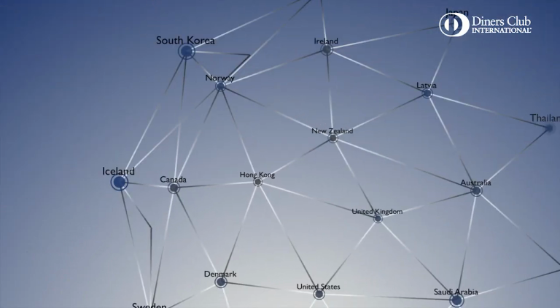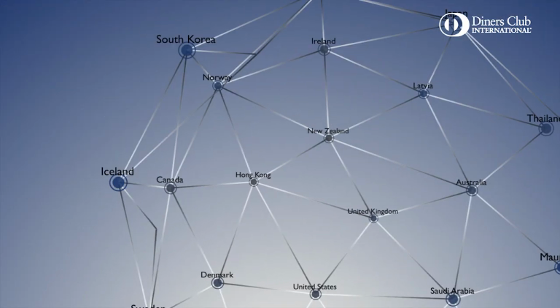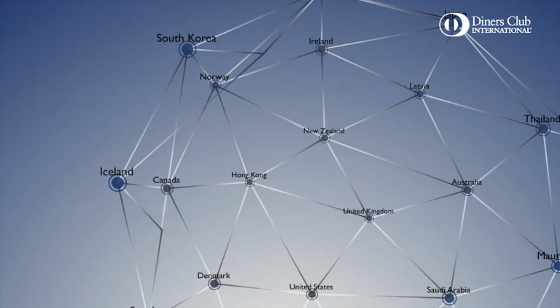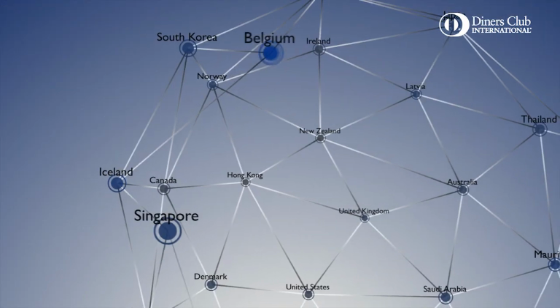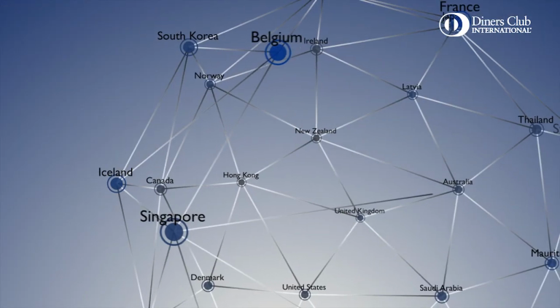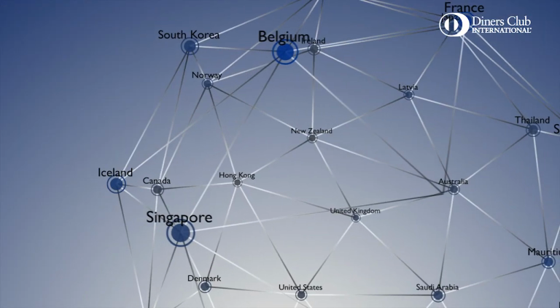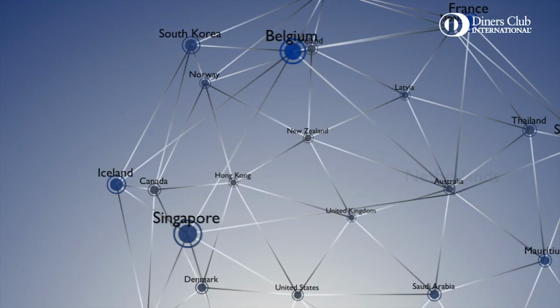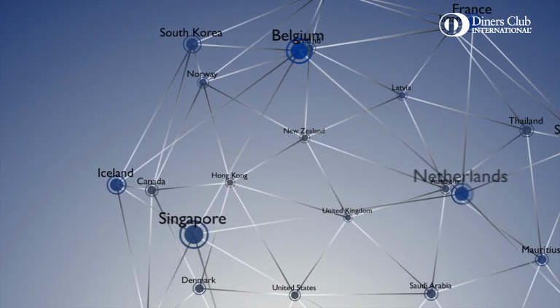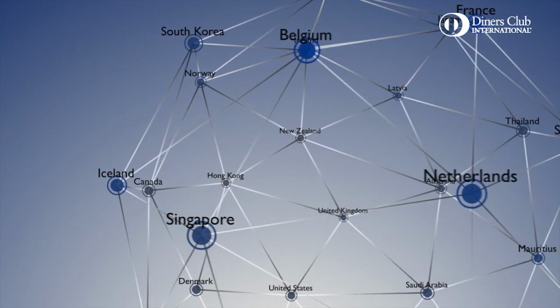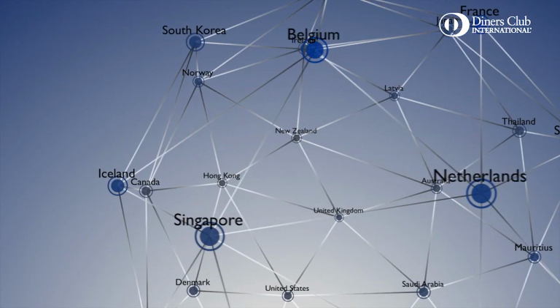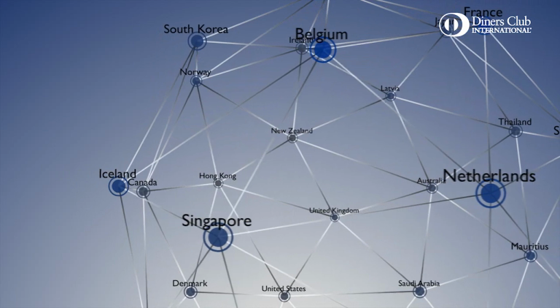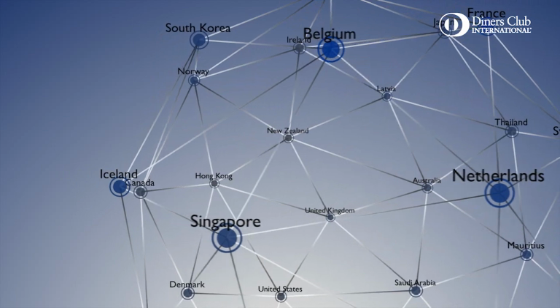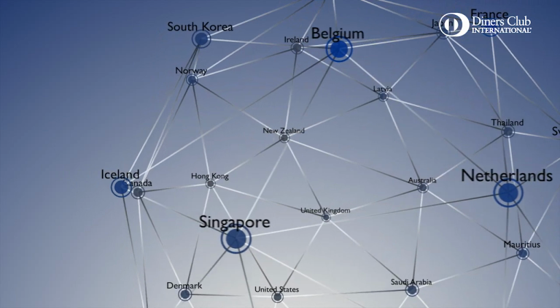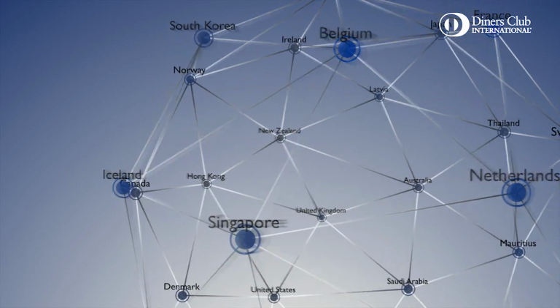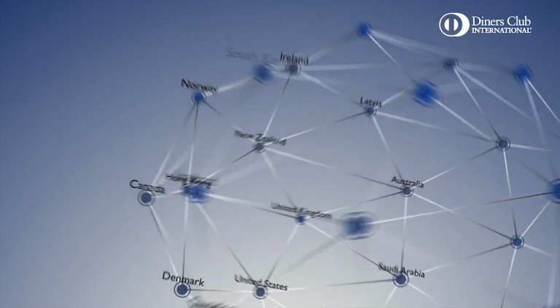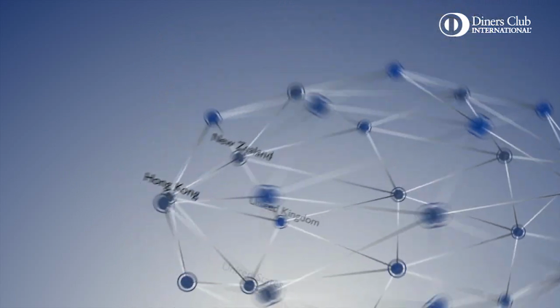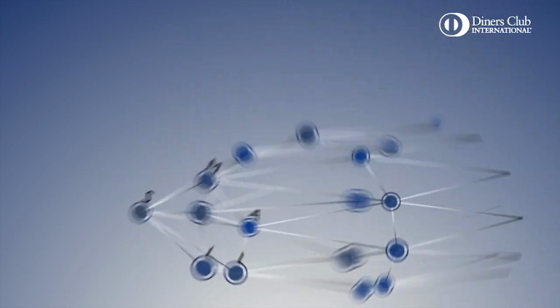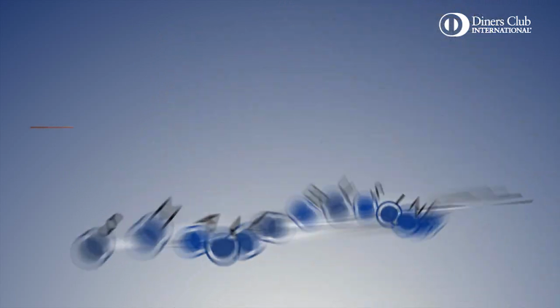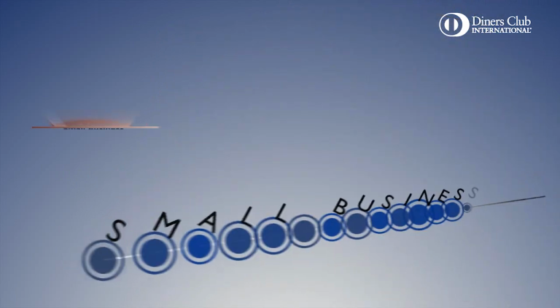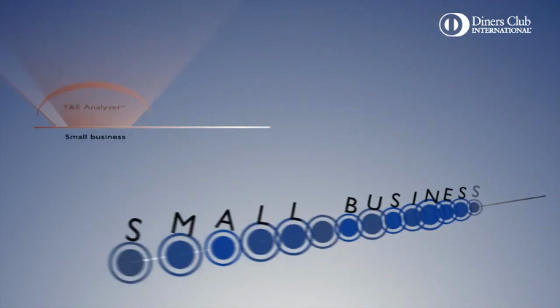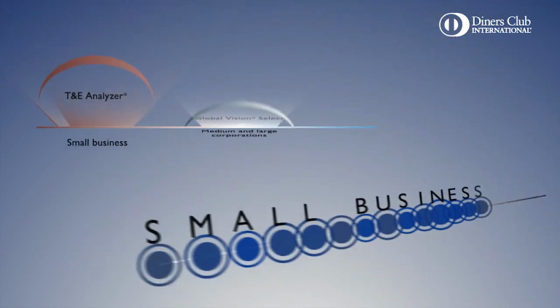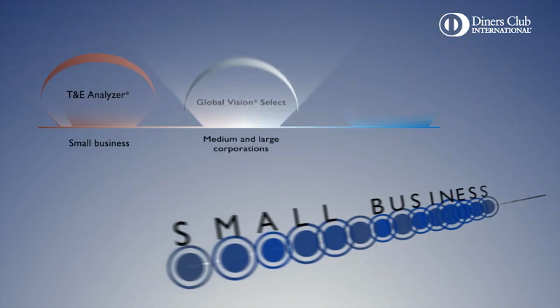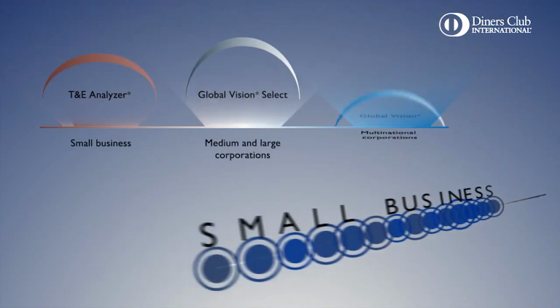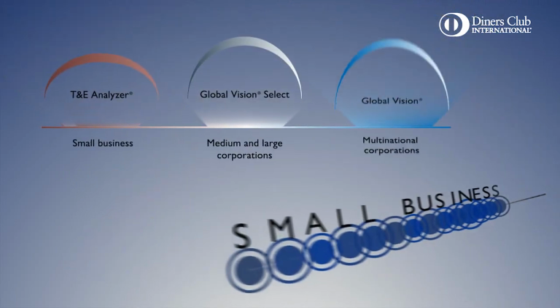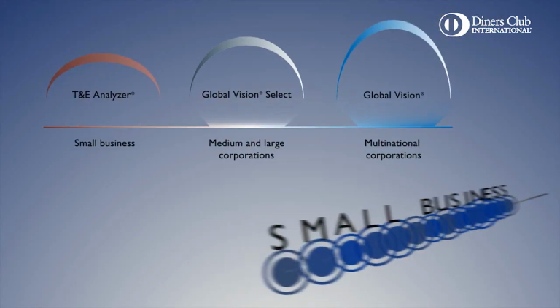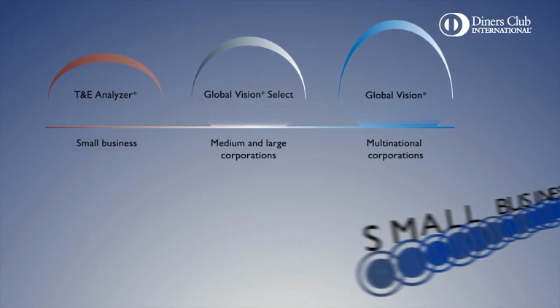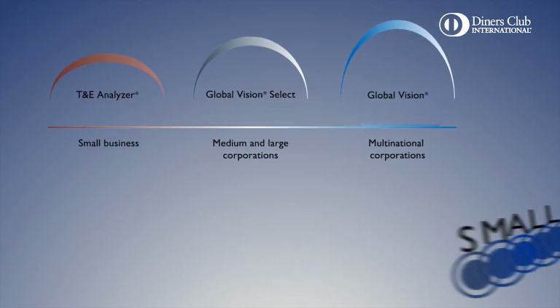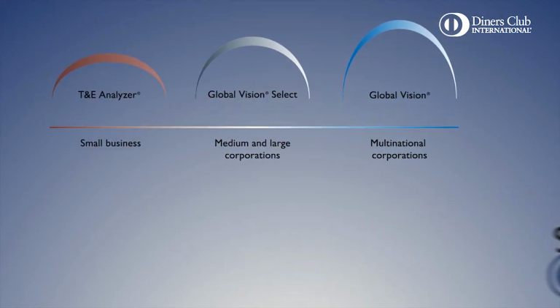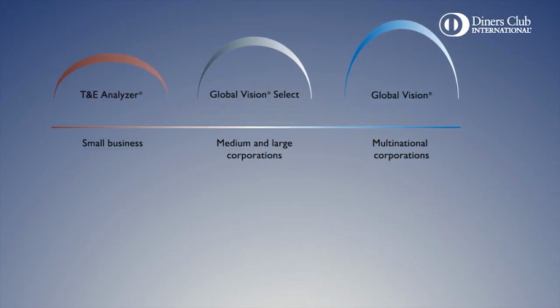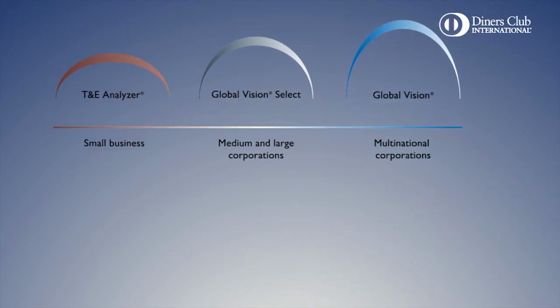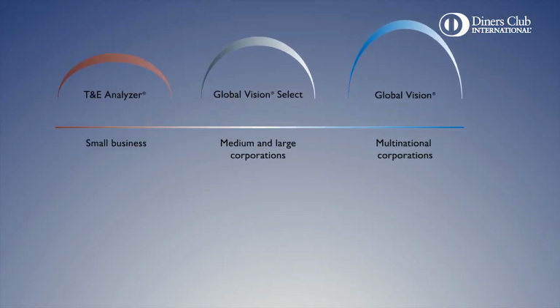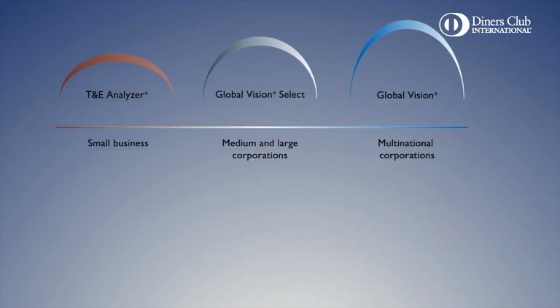From the multinational corporation to the small business, Diners Club International has a solution for each customer.